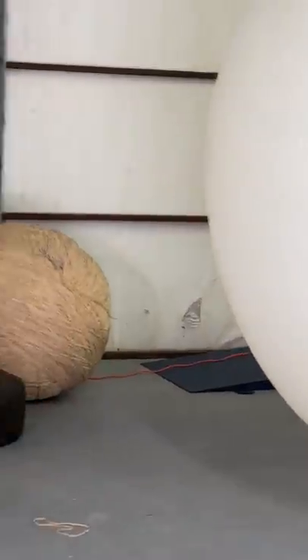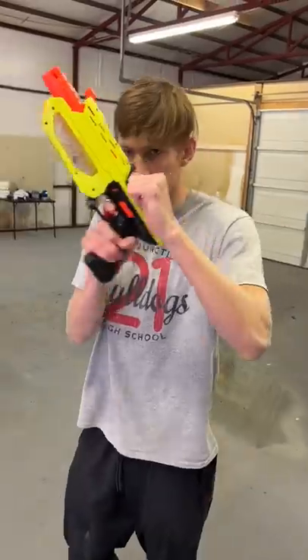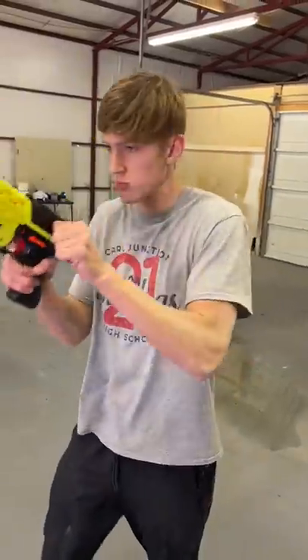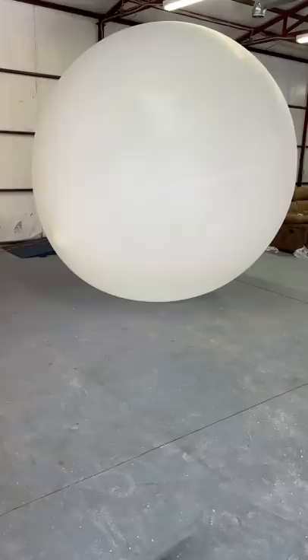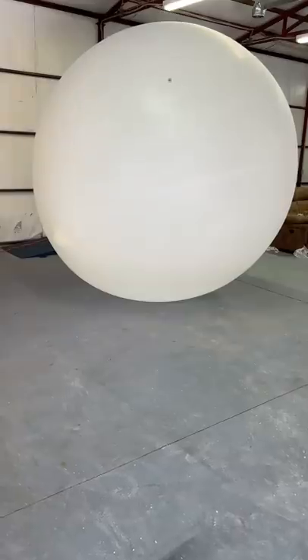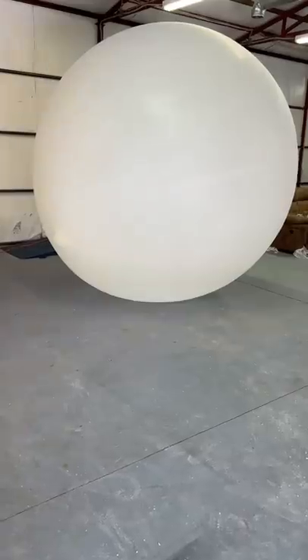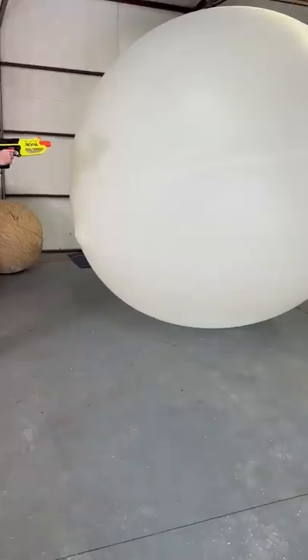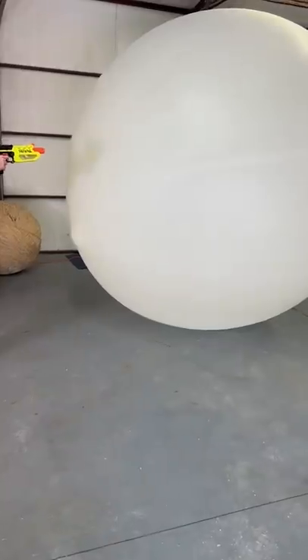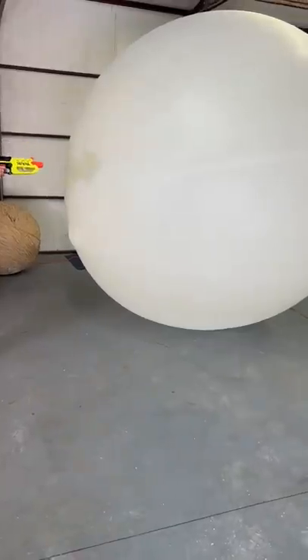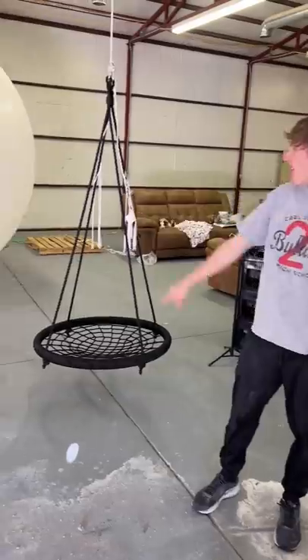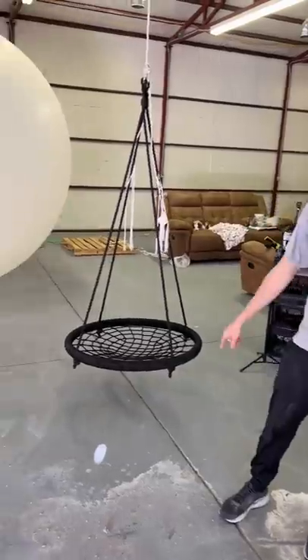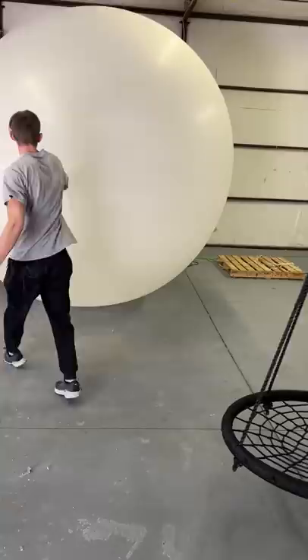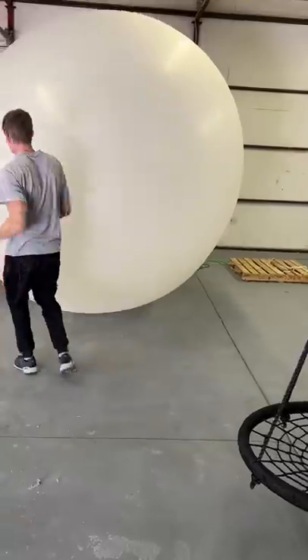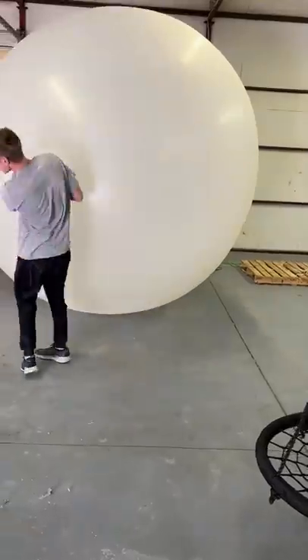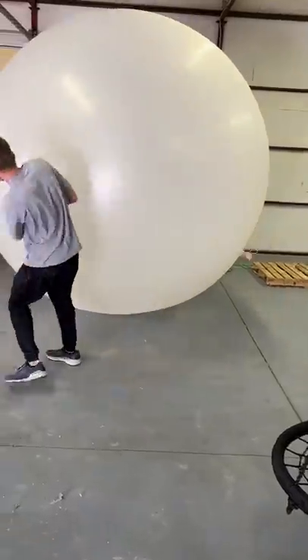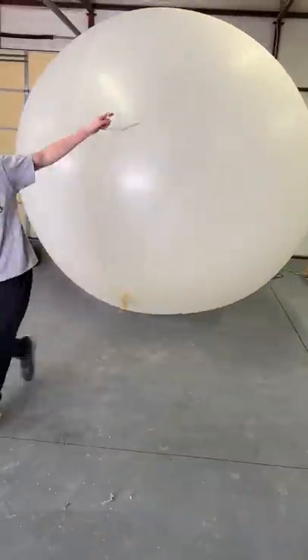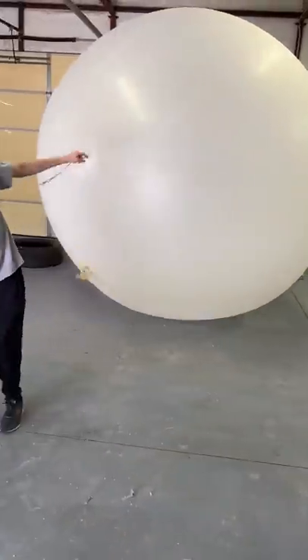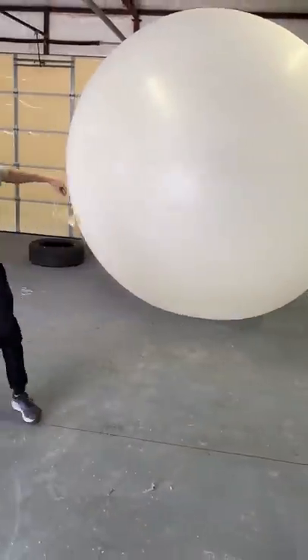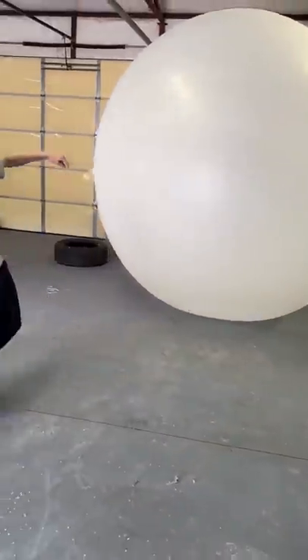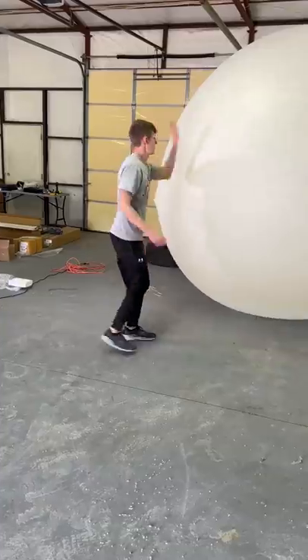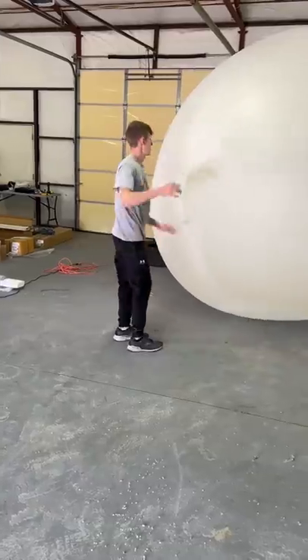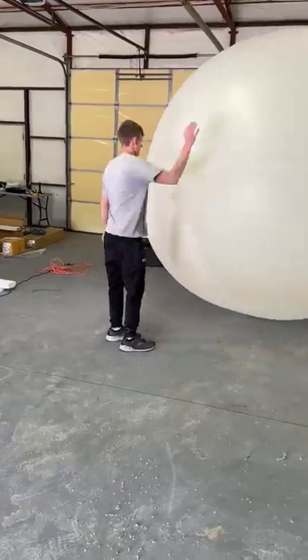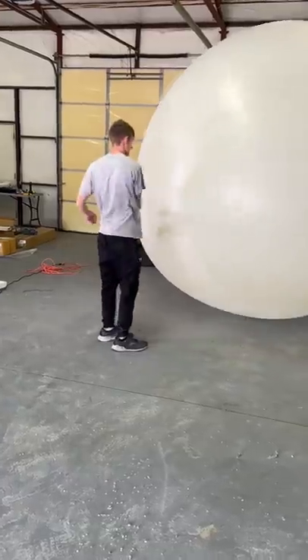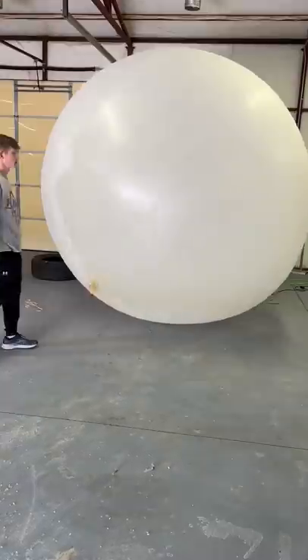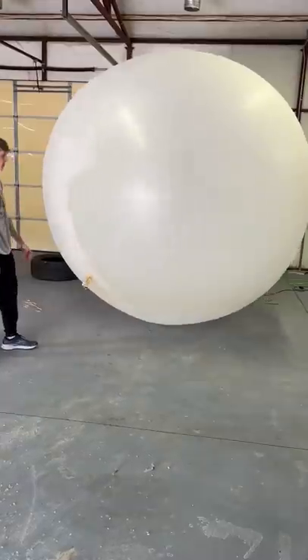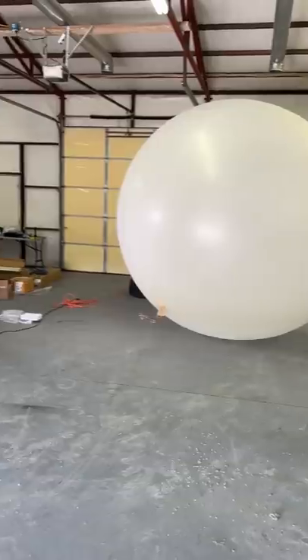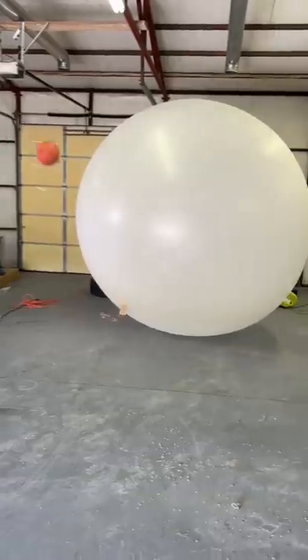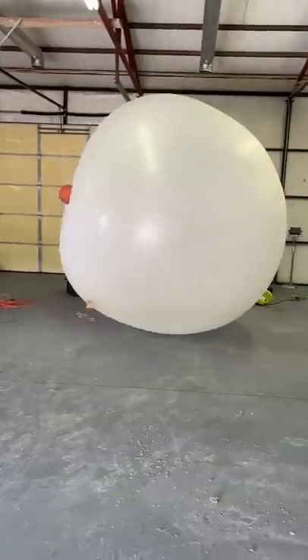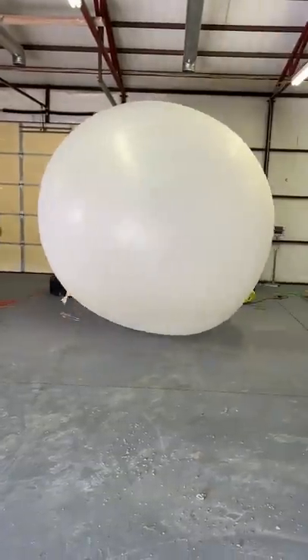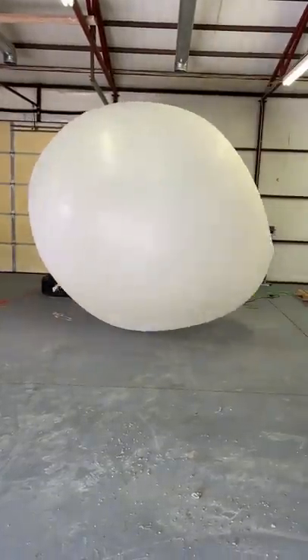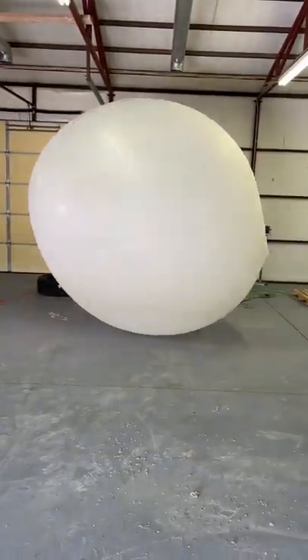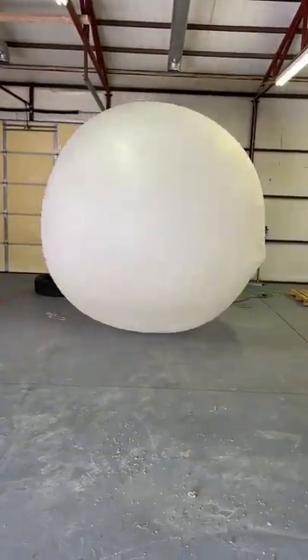Here it is next to the rubber band ball. I shot it with a Nerf gun, then shot a giant rubber band at it, punched it, let it run, hit it some more — and it still wouldn't pop.